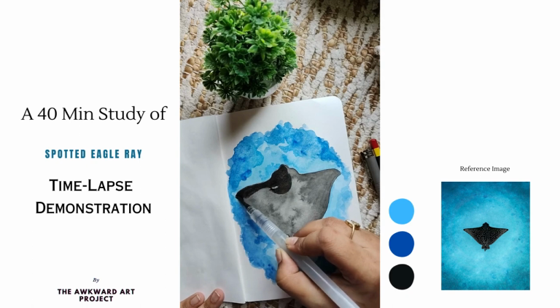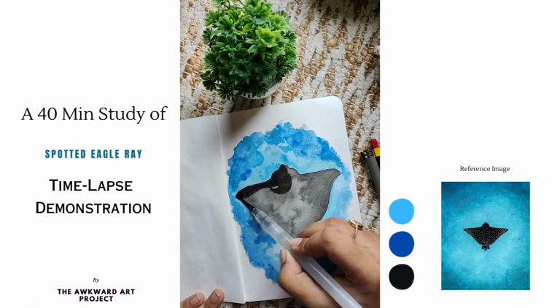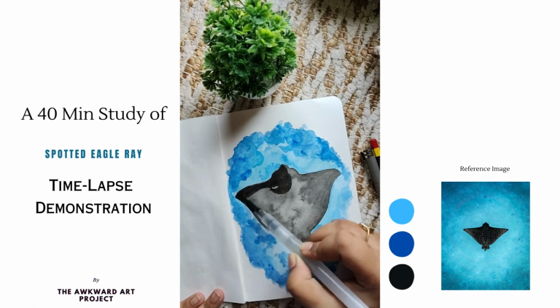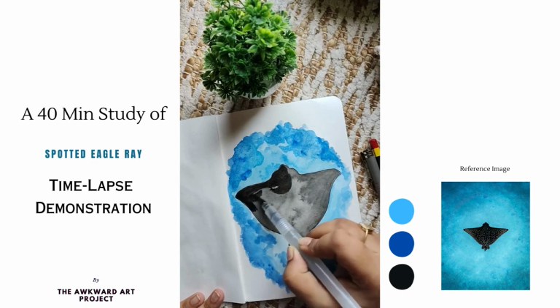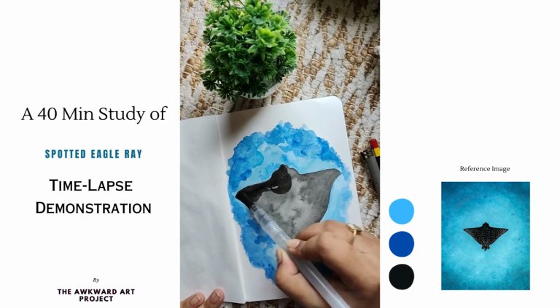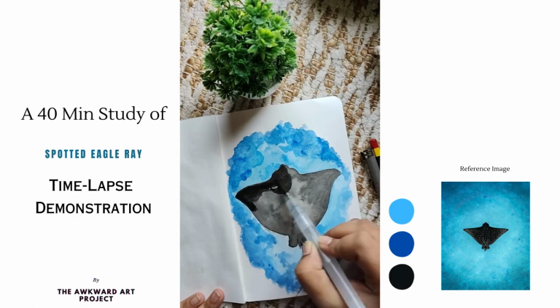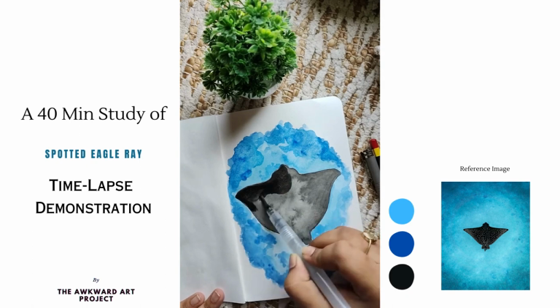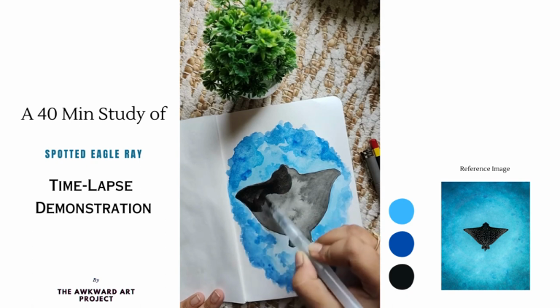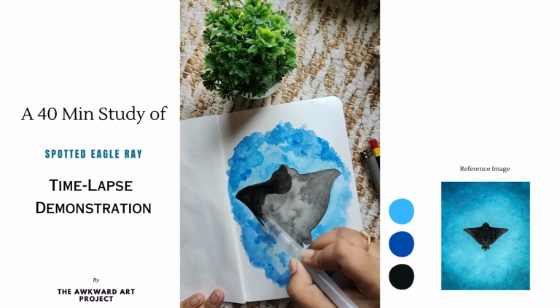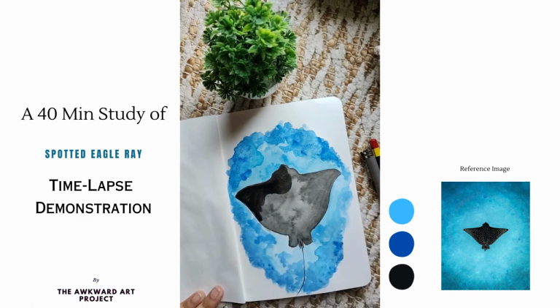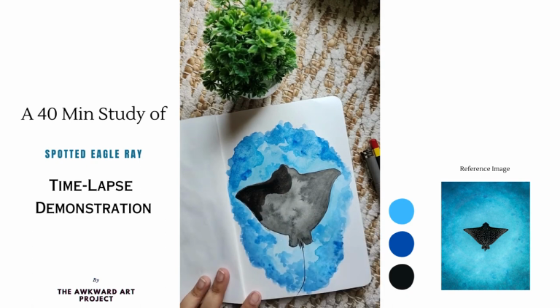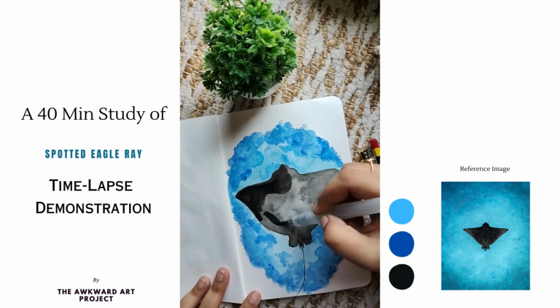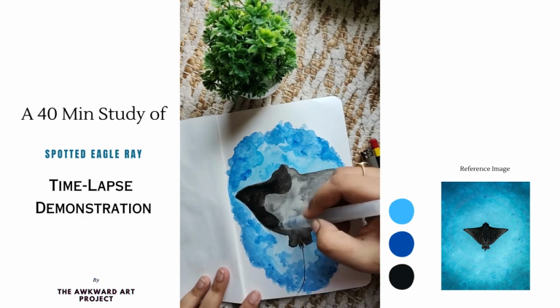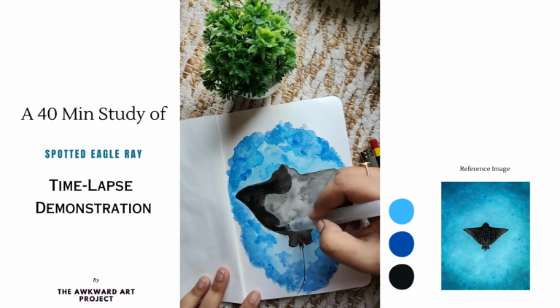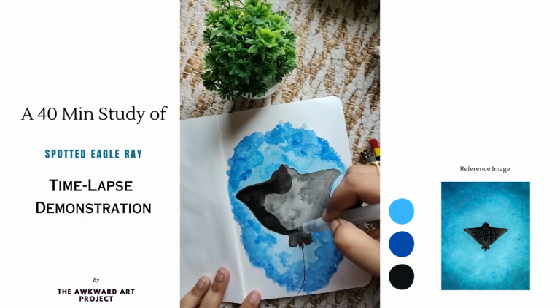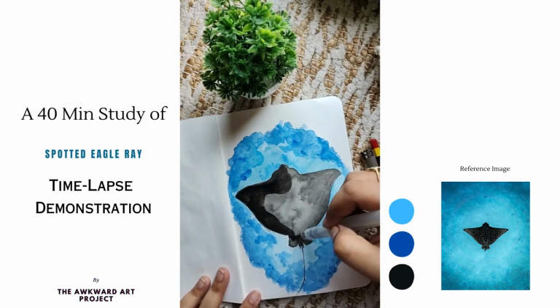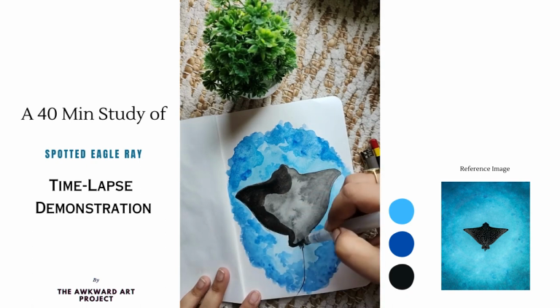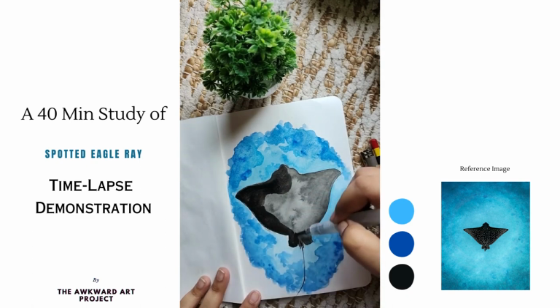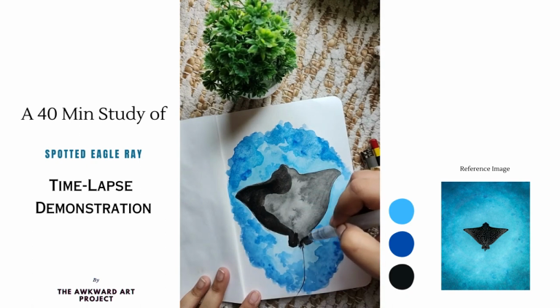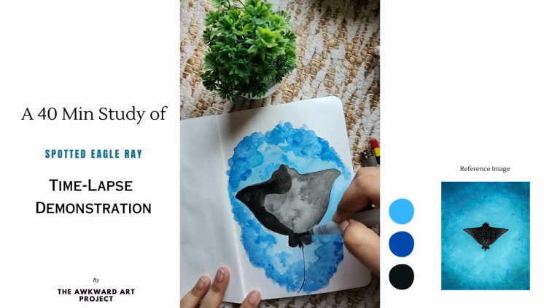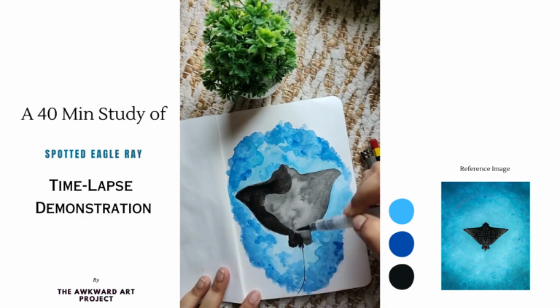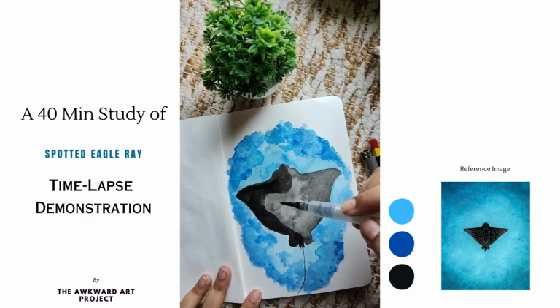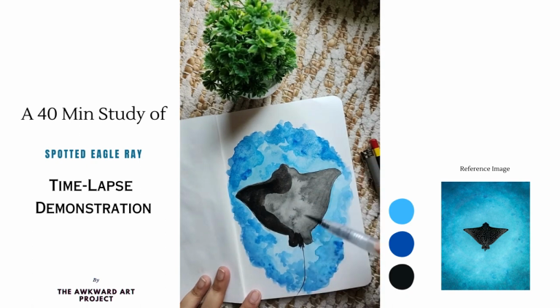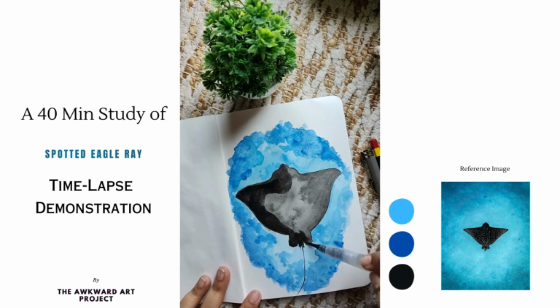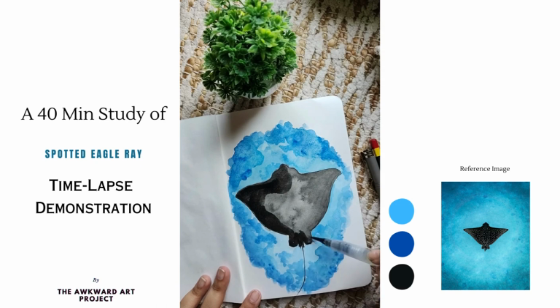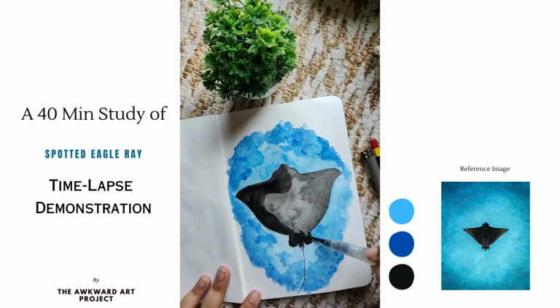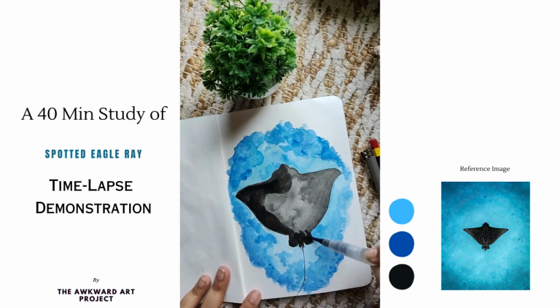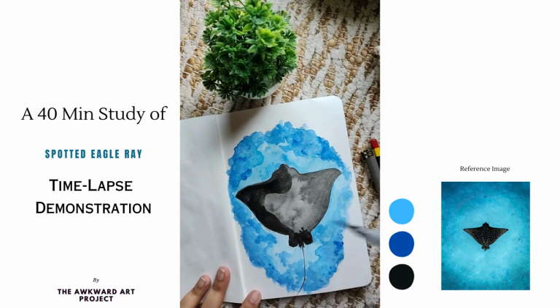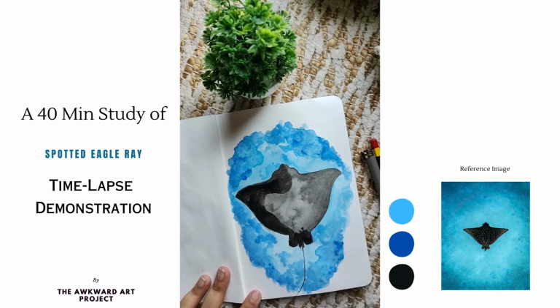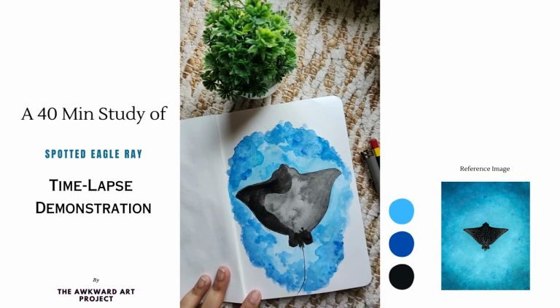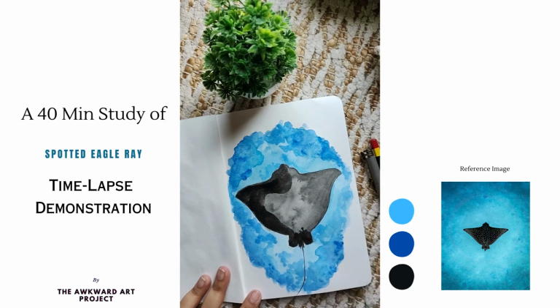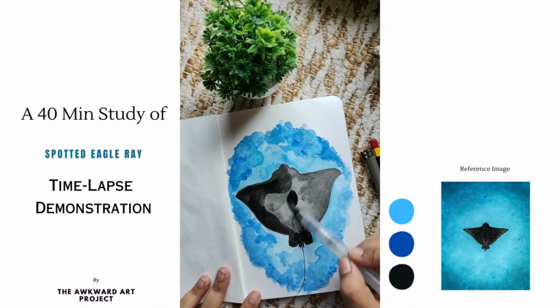The ray is completely dry now, therefore I am adding another layer of black to make it look more opaque.